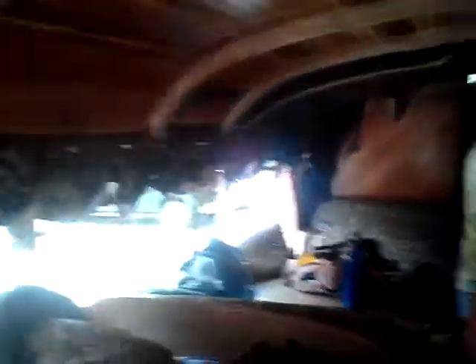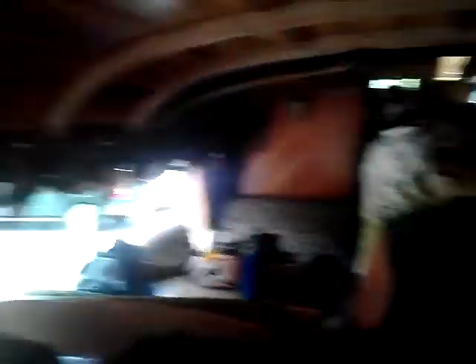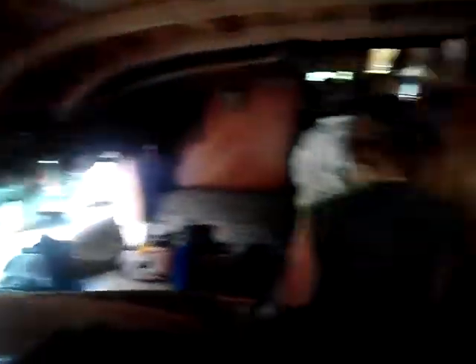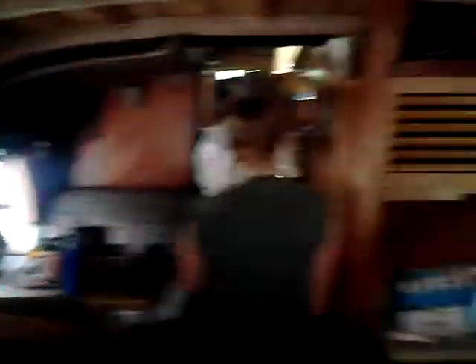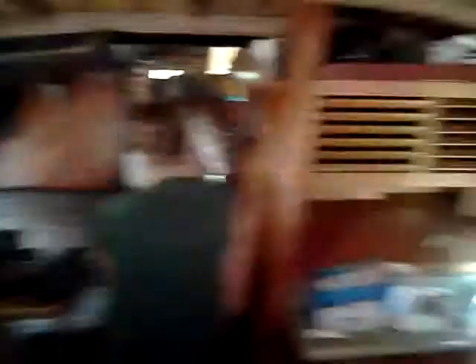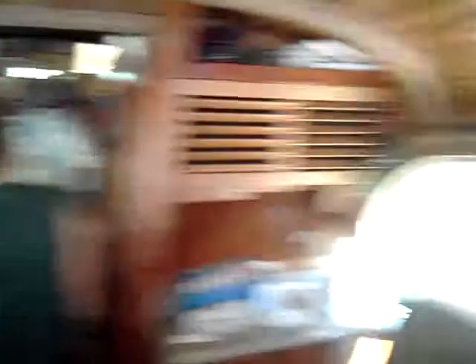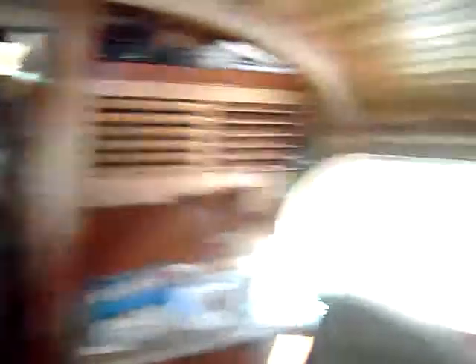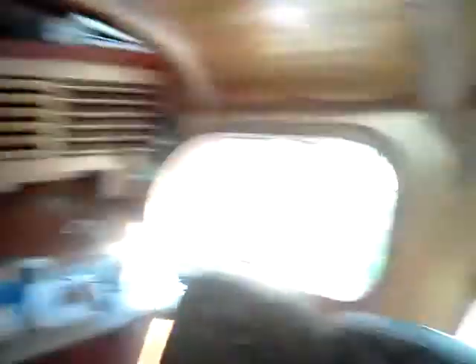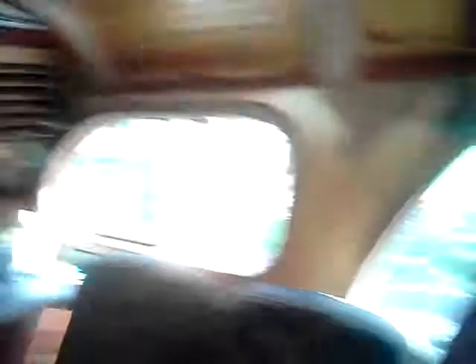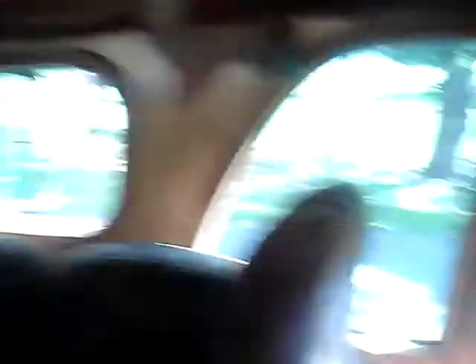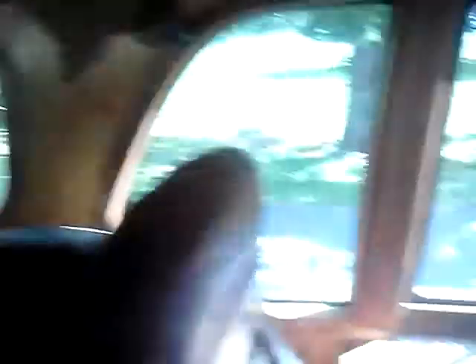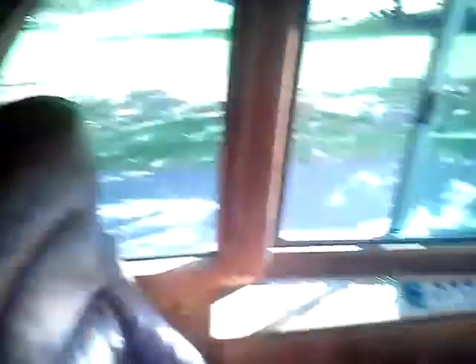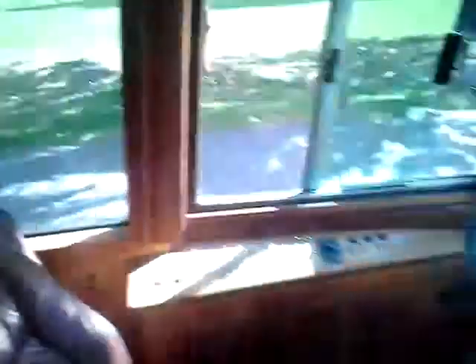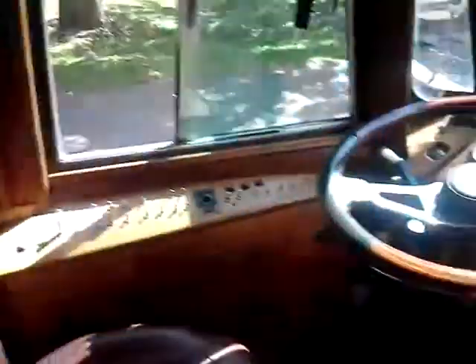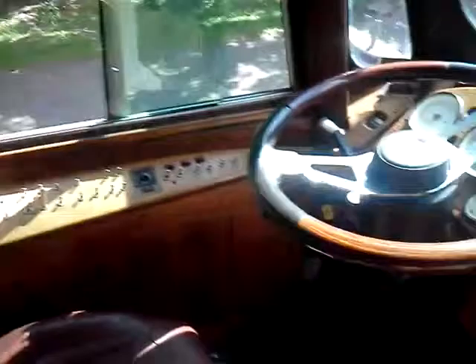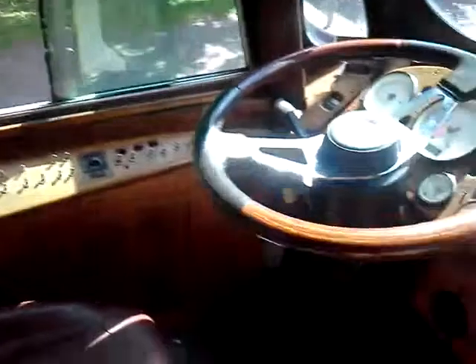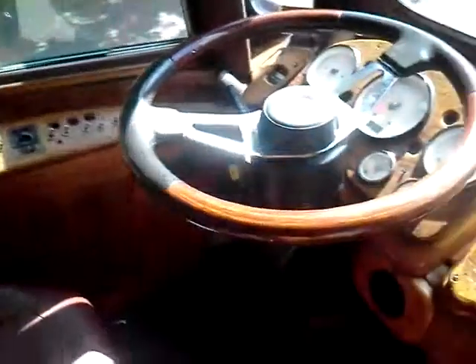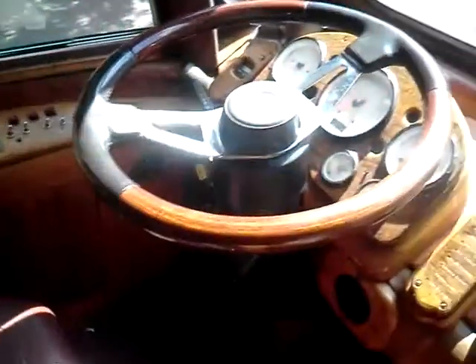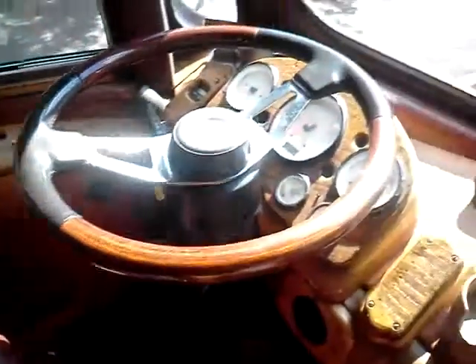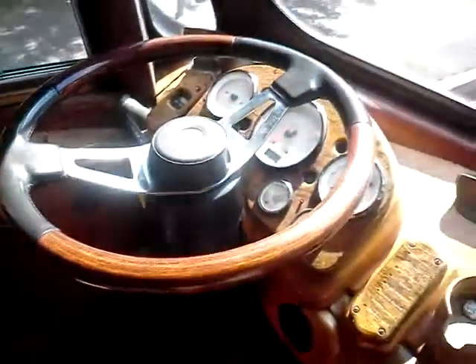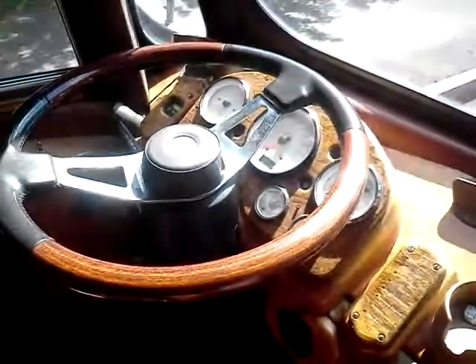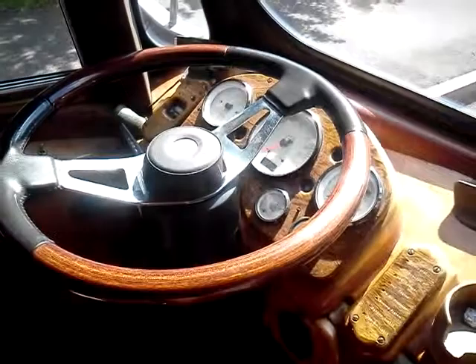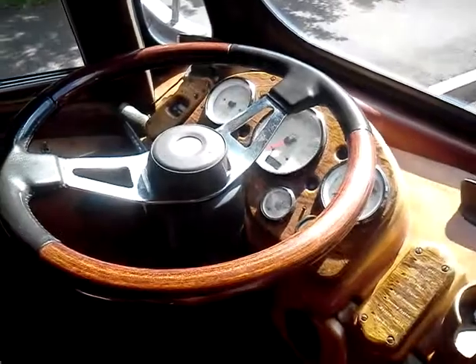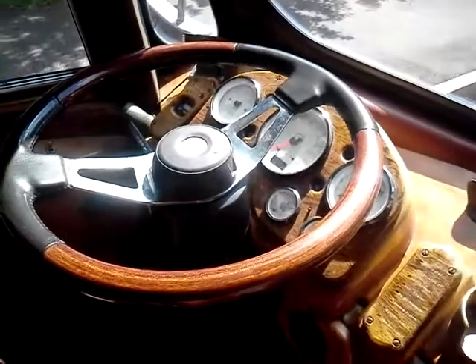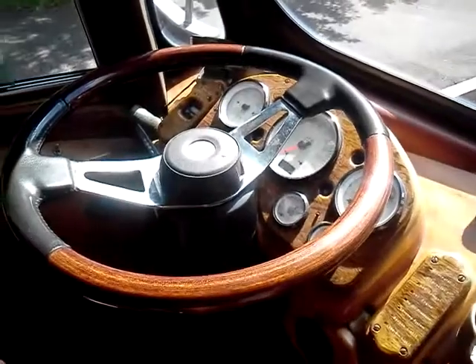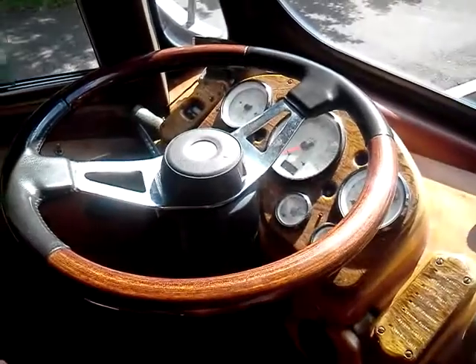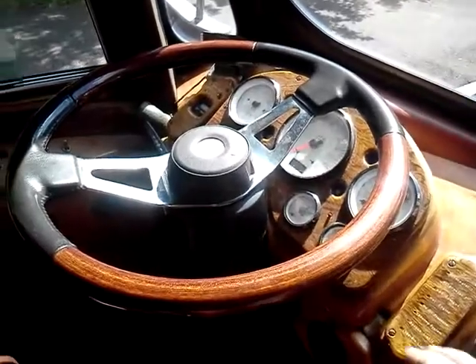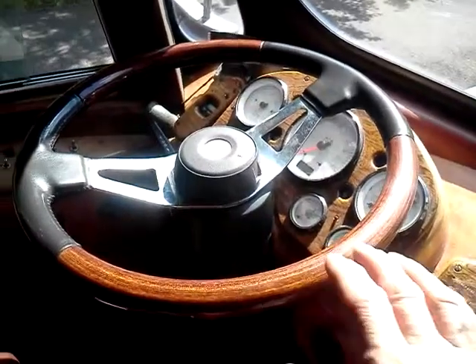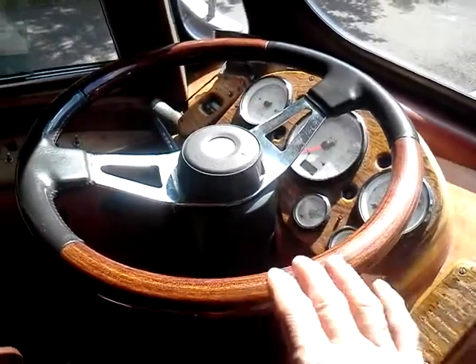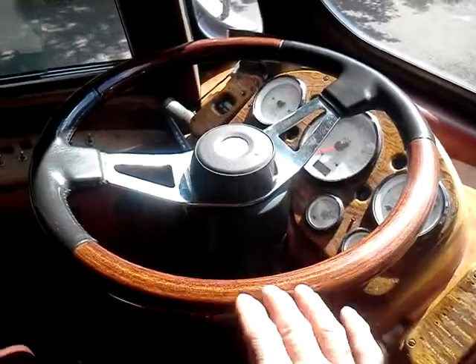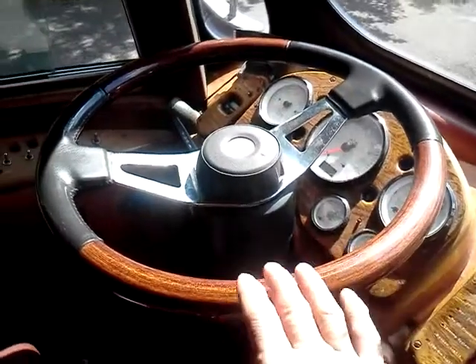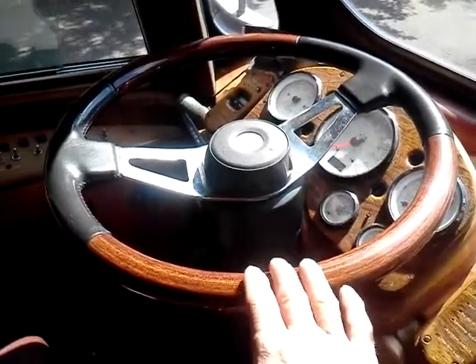And then we have the driver's seat. Nice wheel. Look at those instruments, huh?